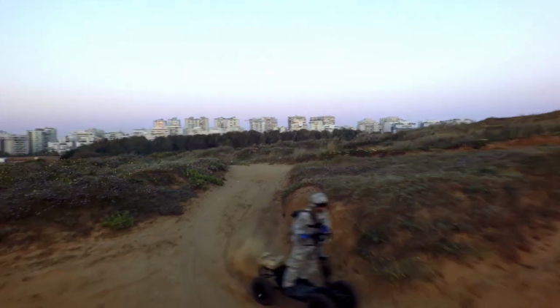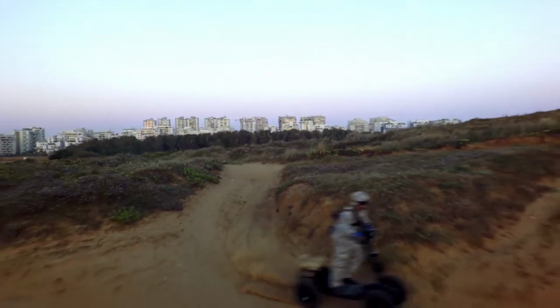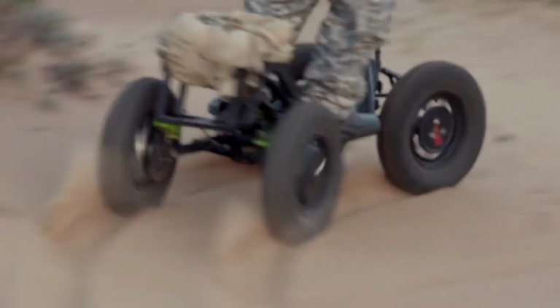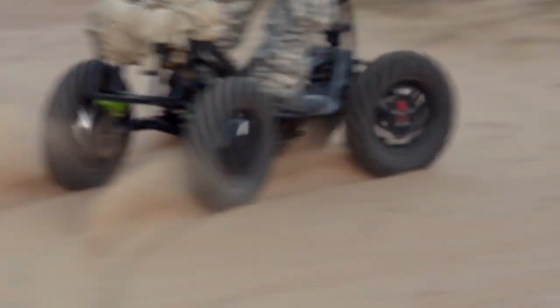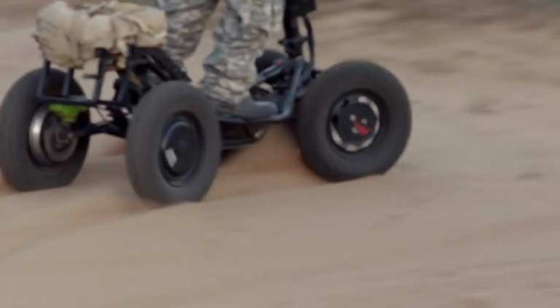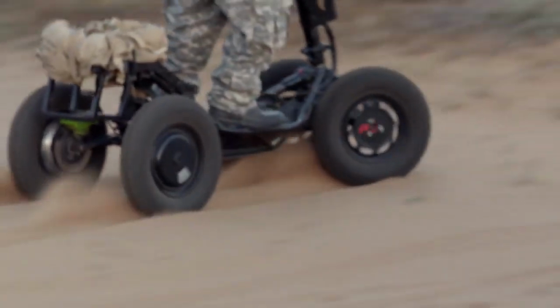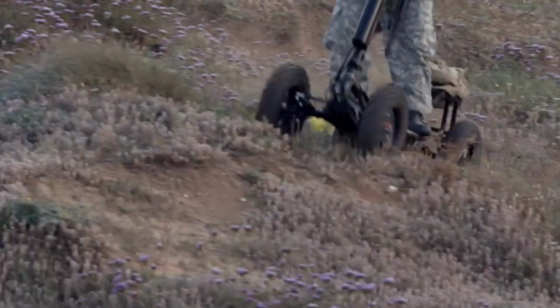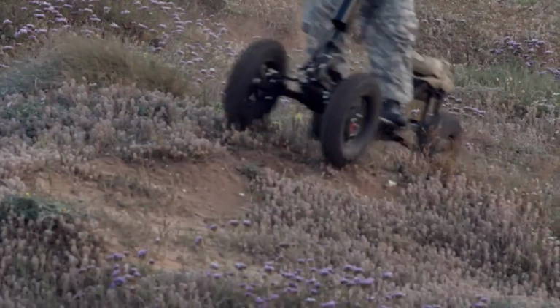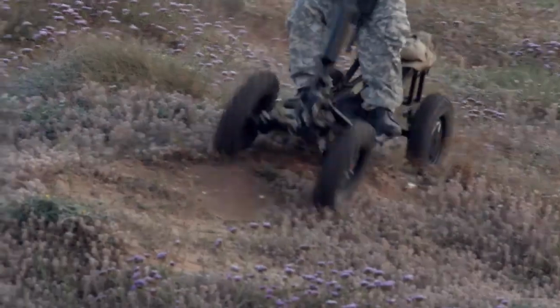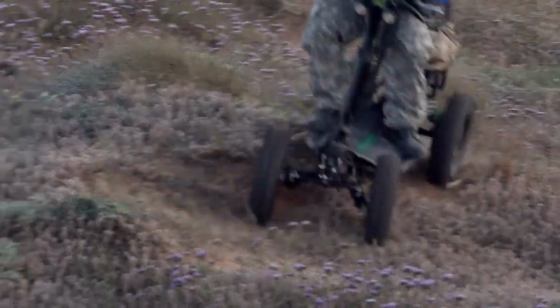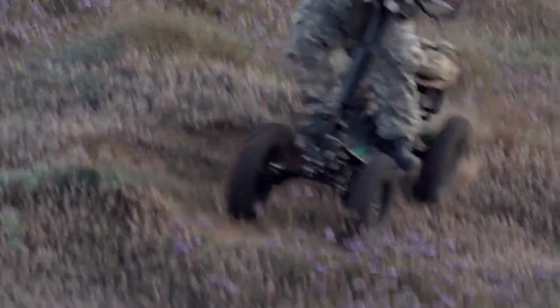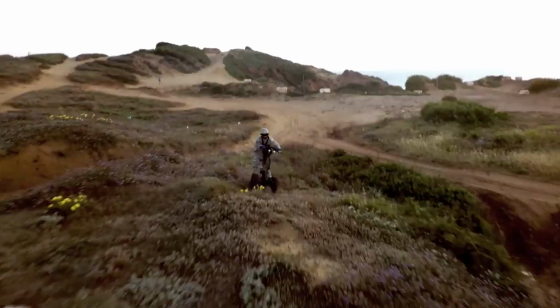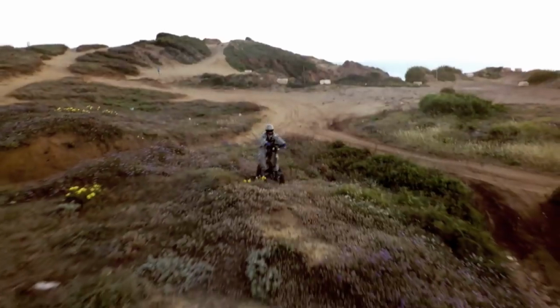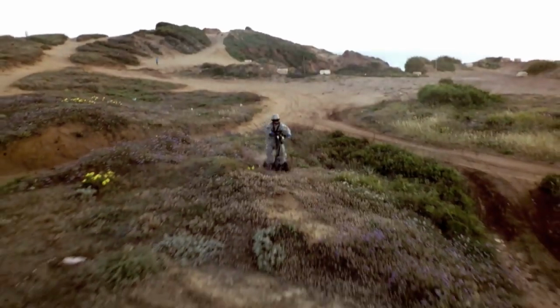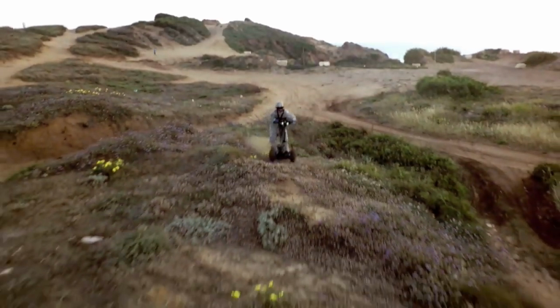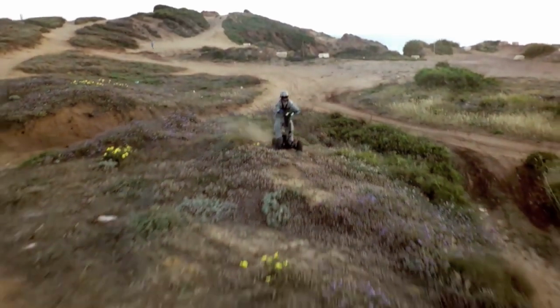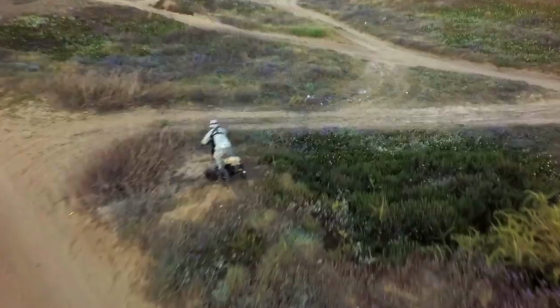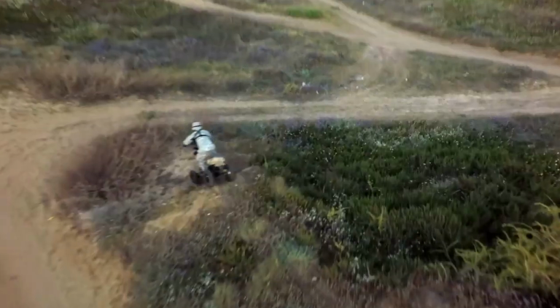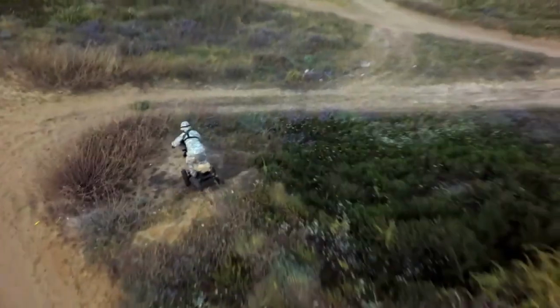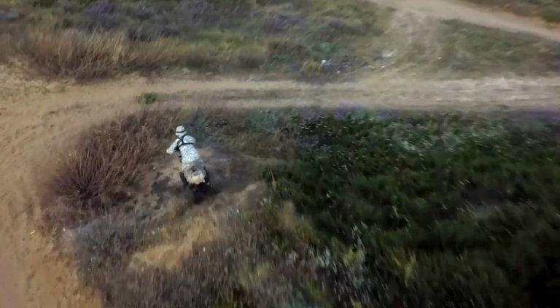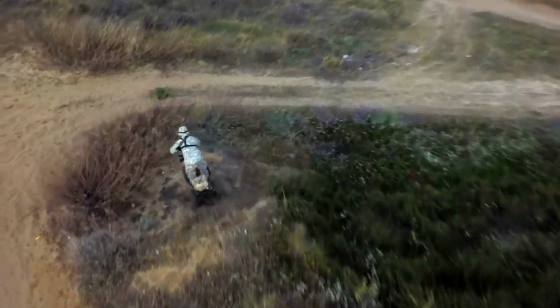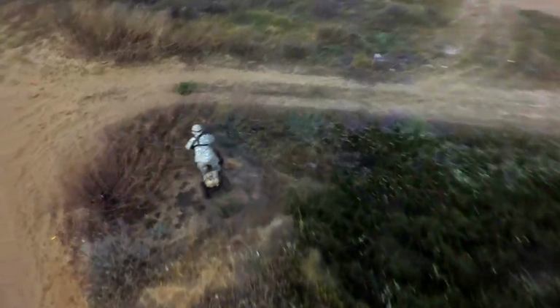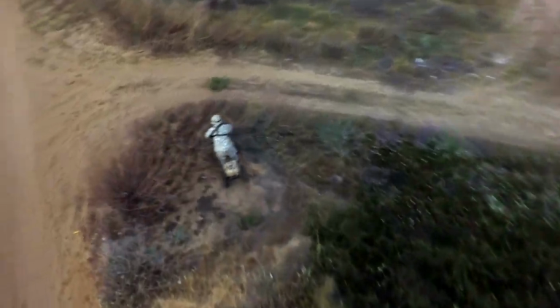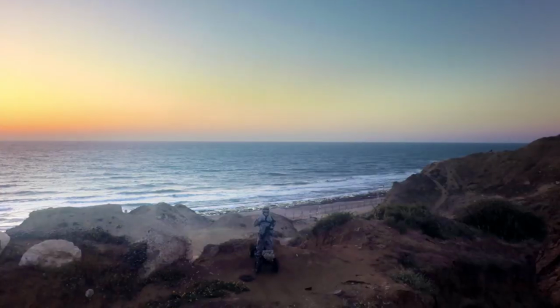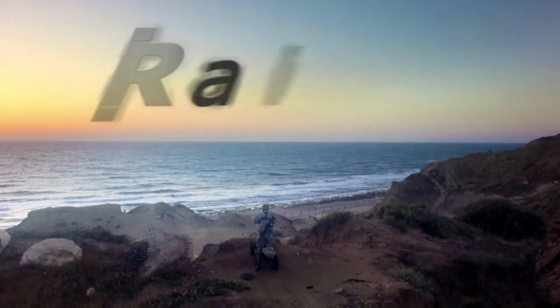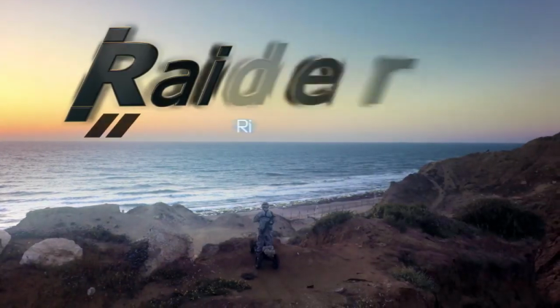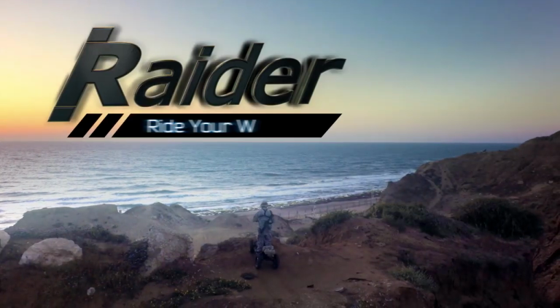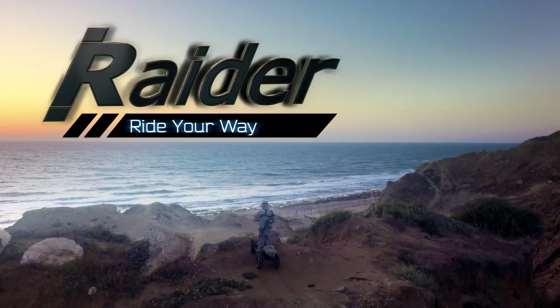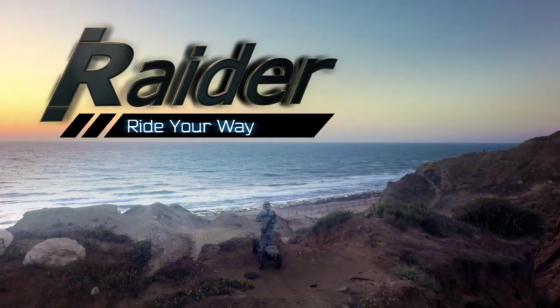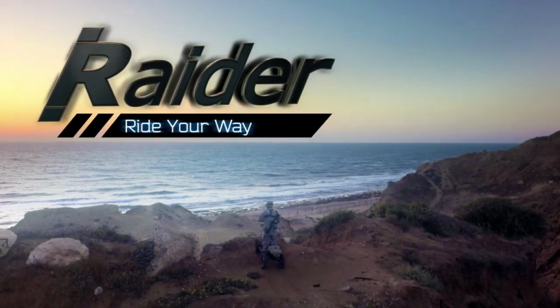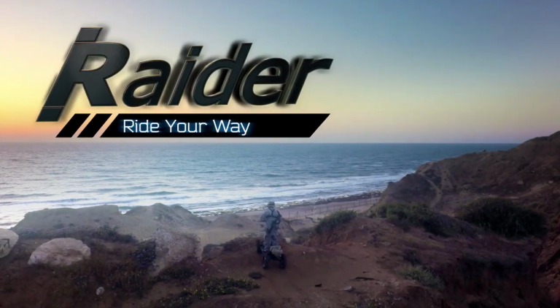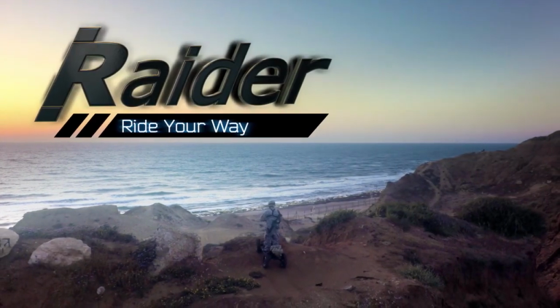Raider. An affordable, patented breakthrough solution for effective movement in challenging terrain. Raider — ride your way.